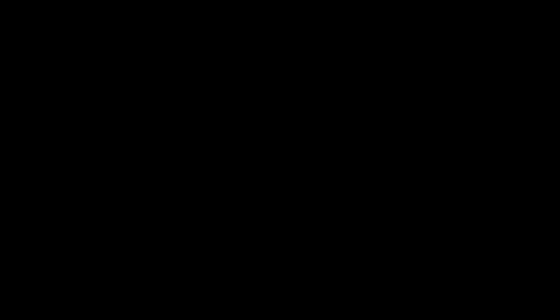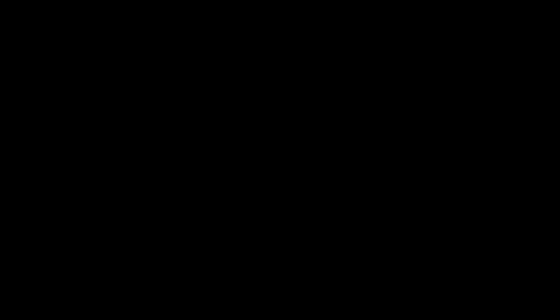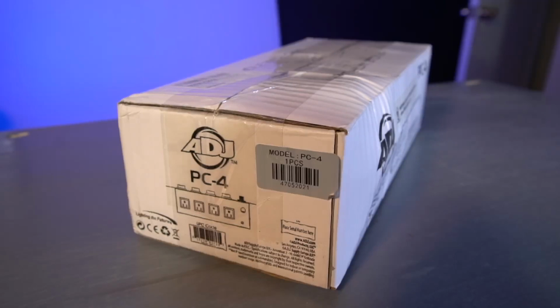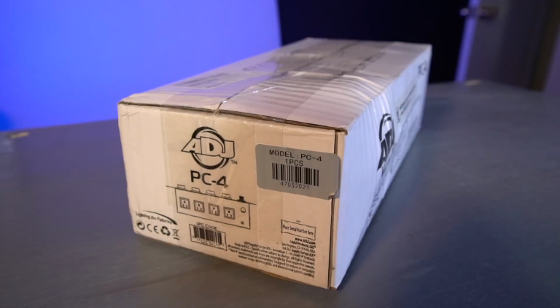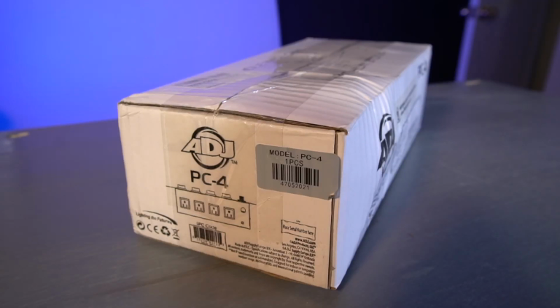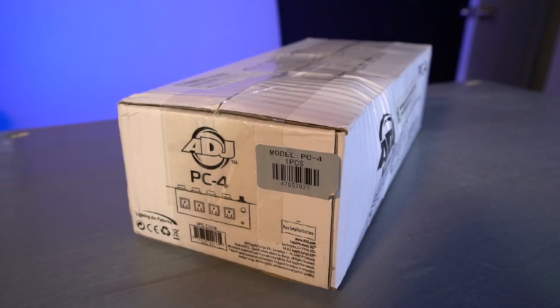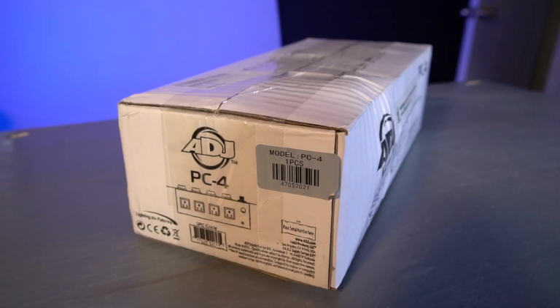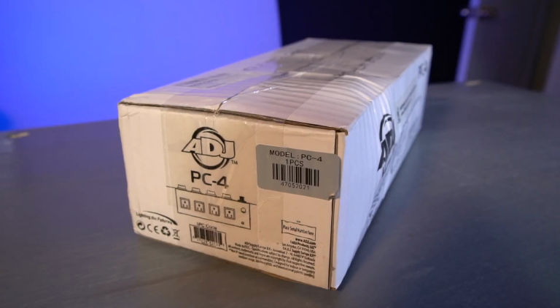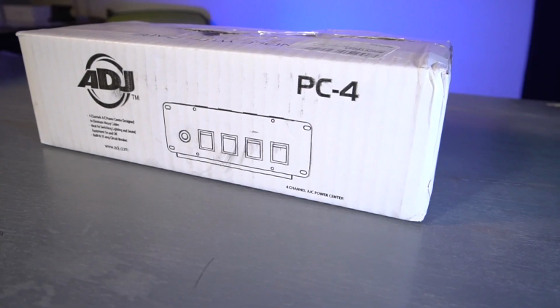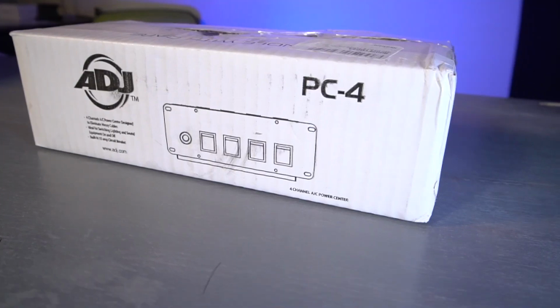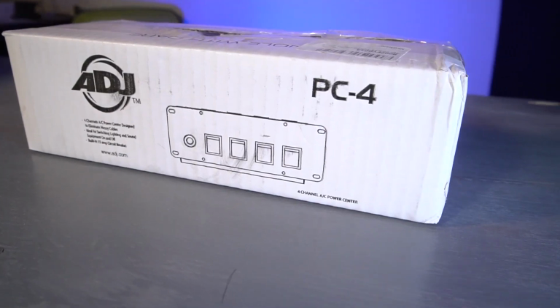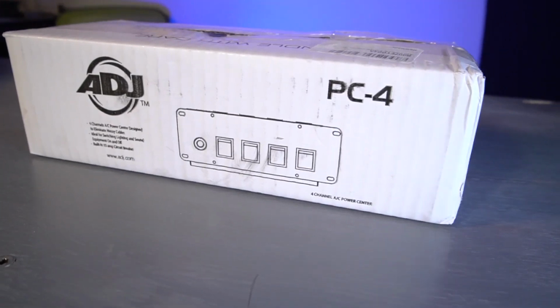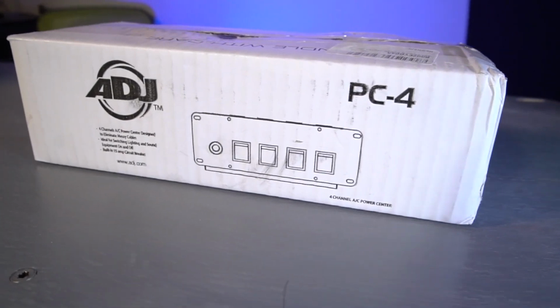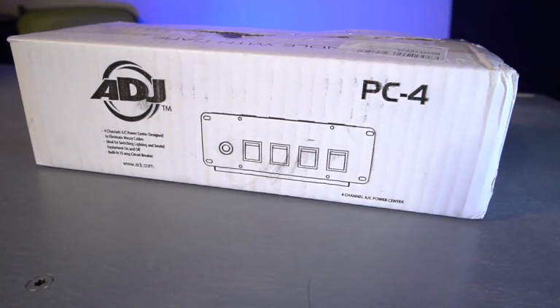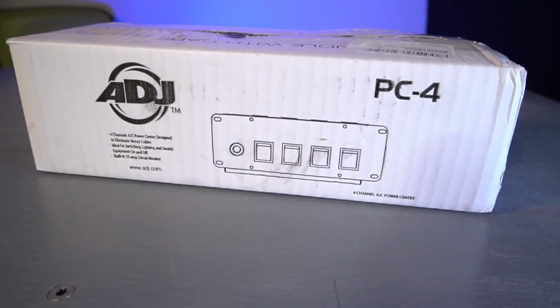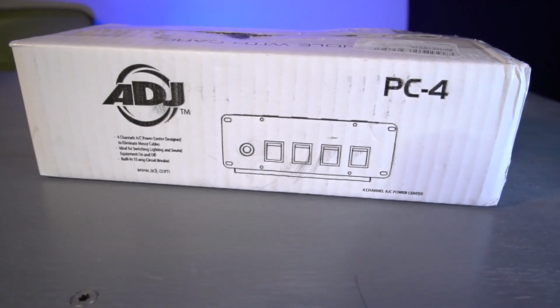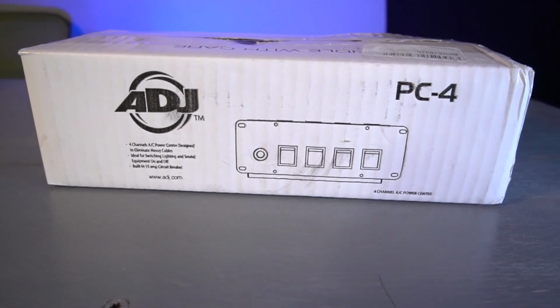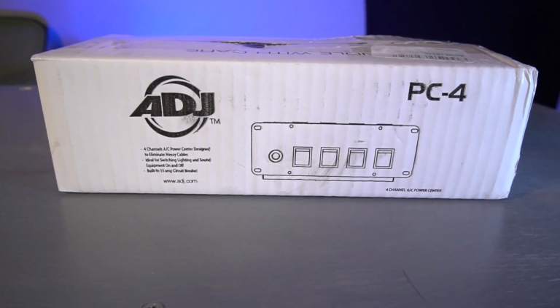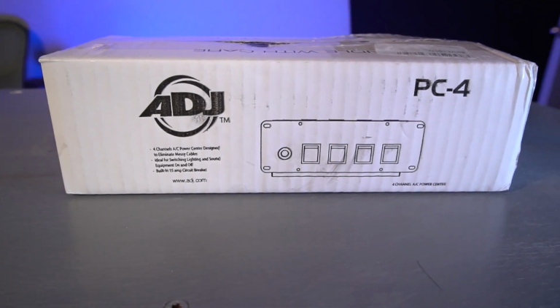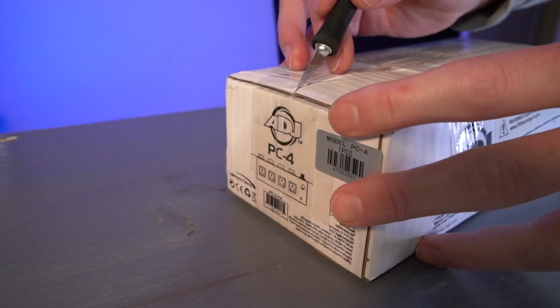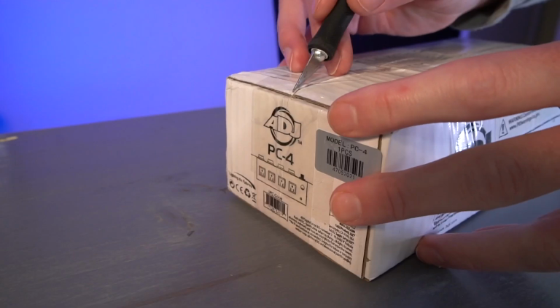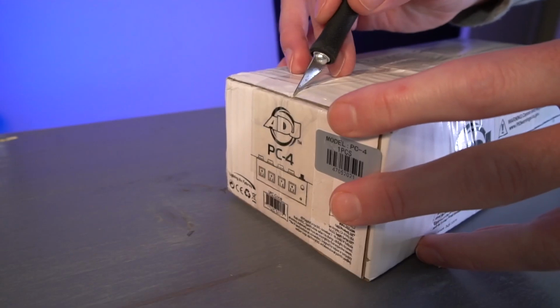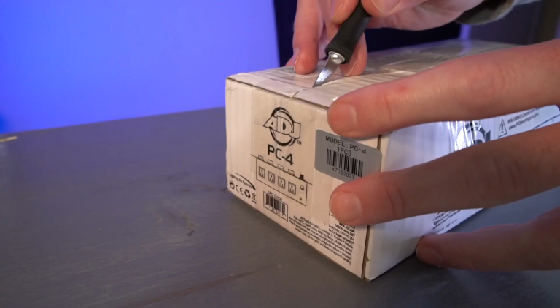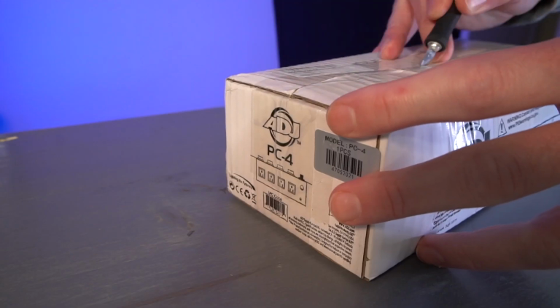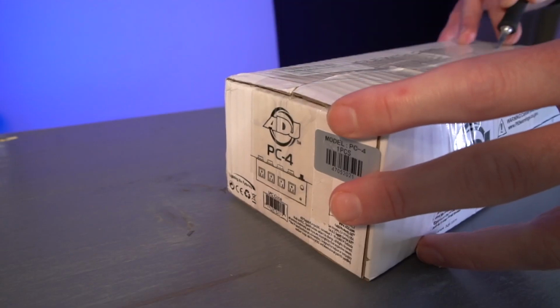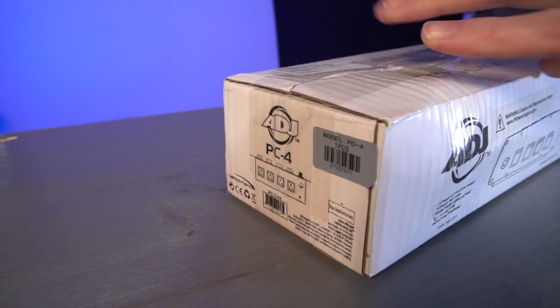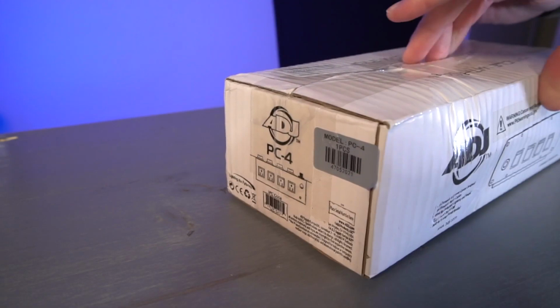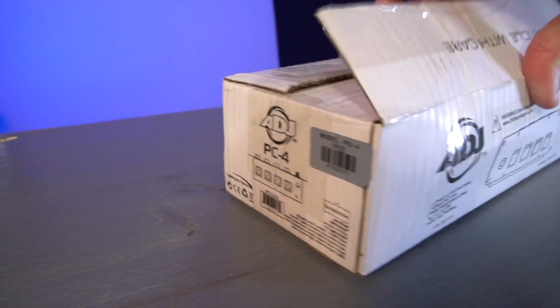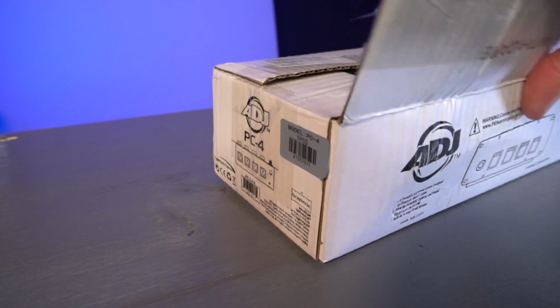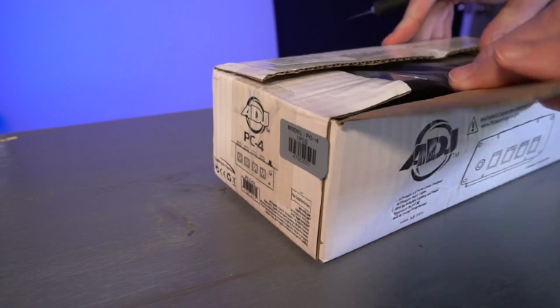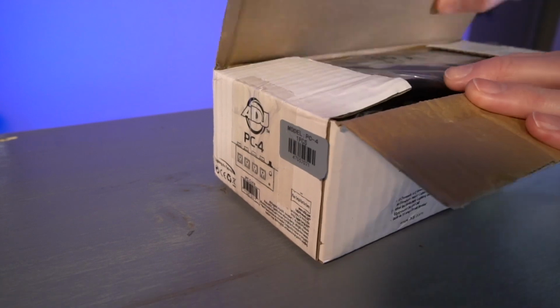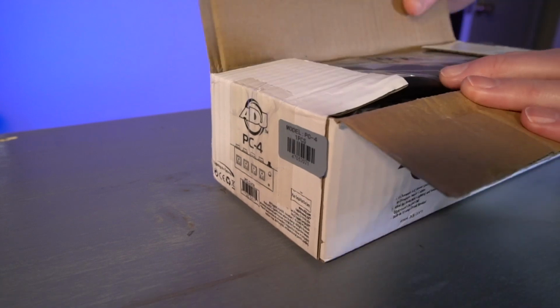The ADJ PC4 is a simple power switching solution. We'll take it apart coming up next.